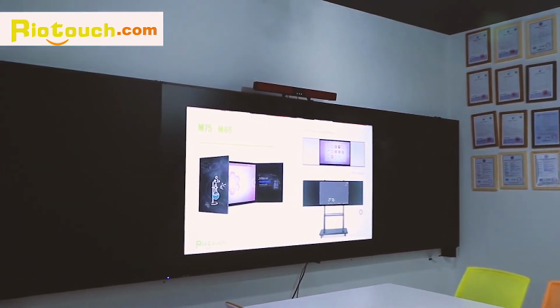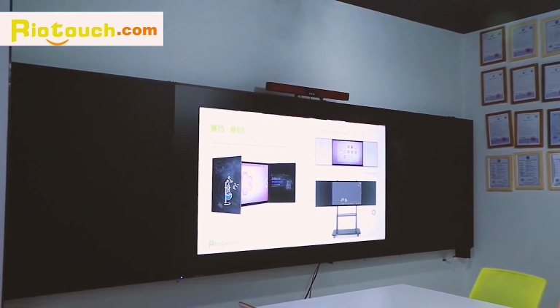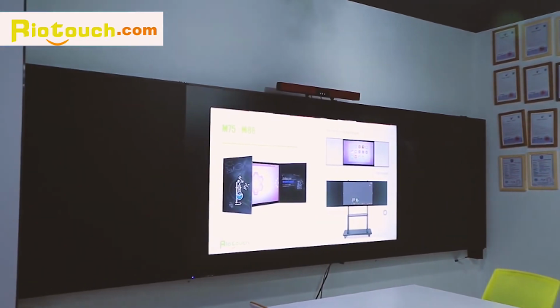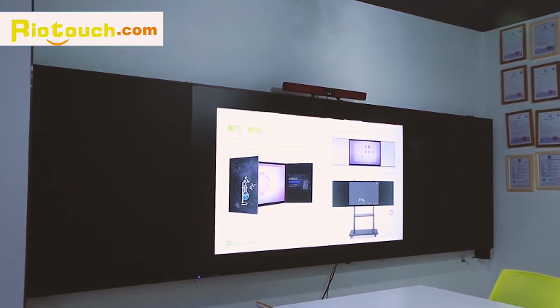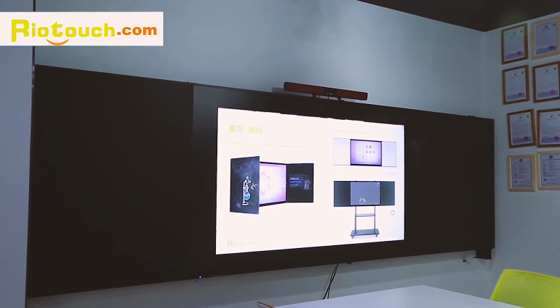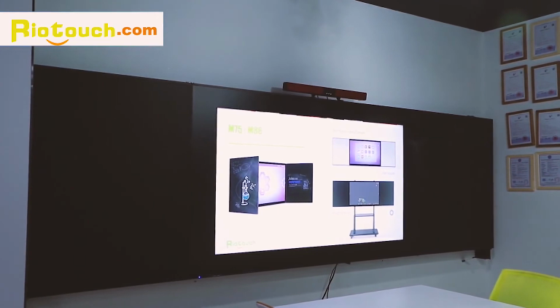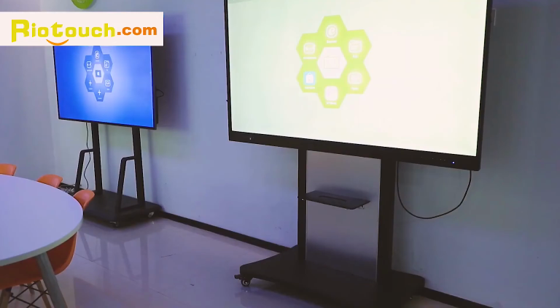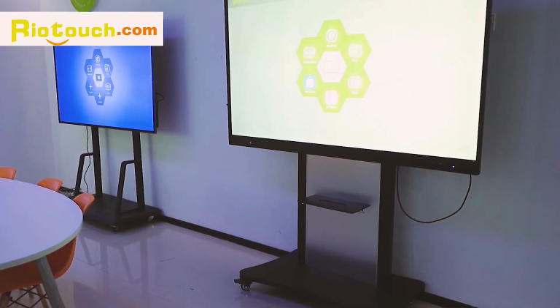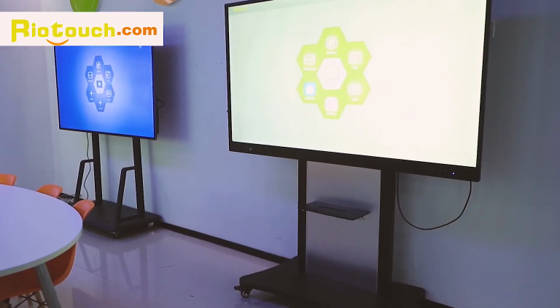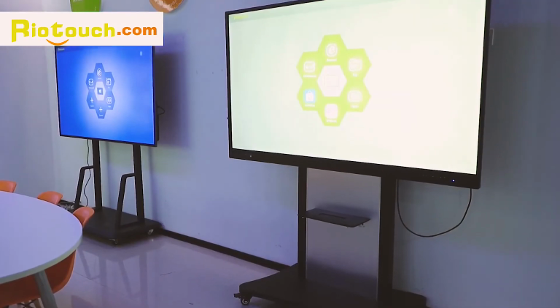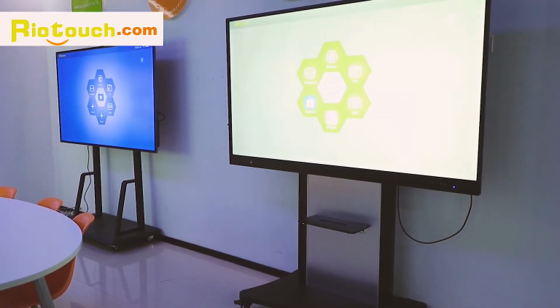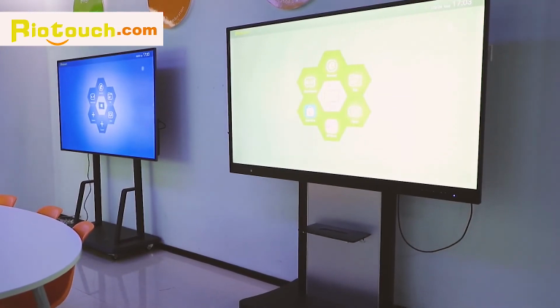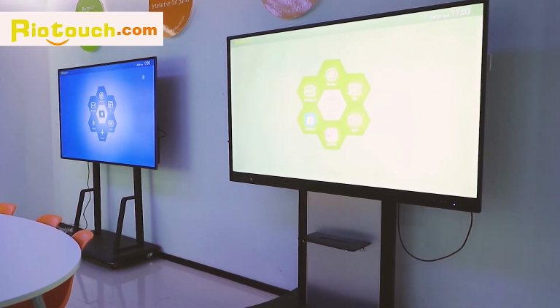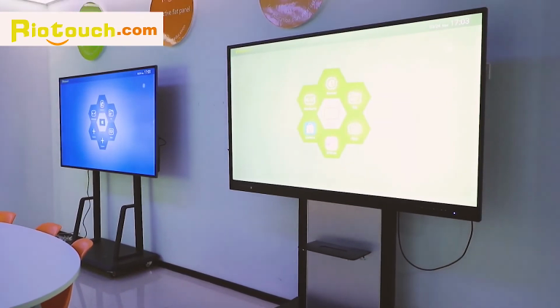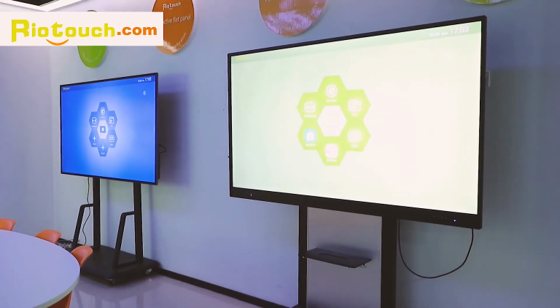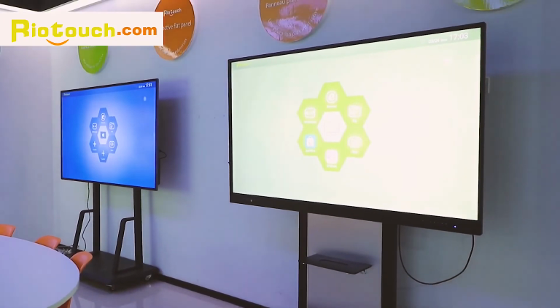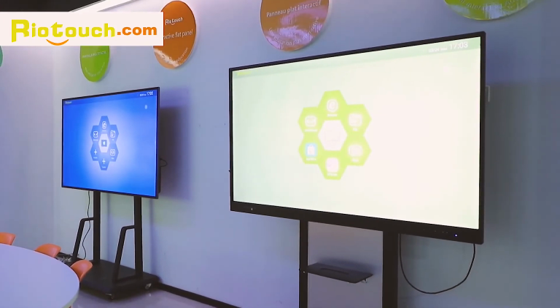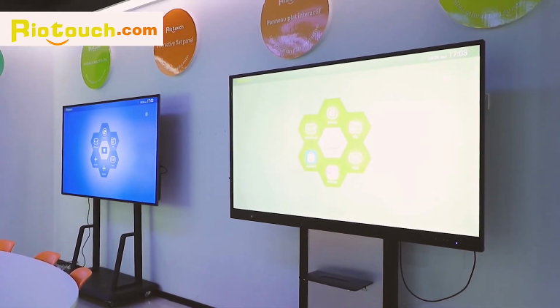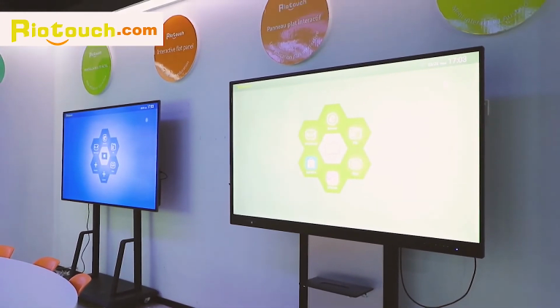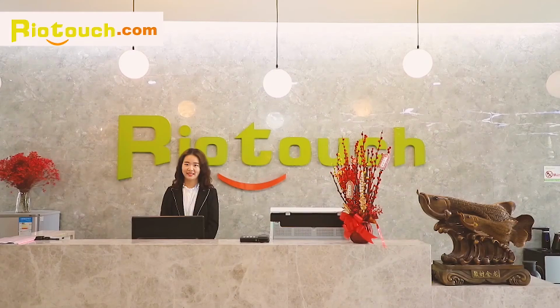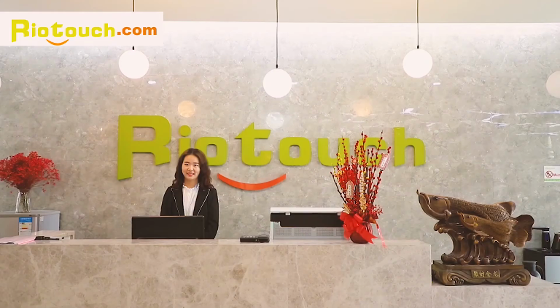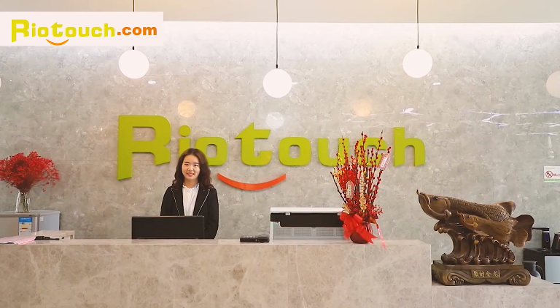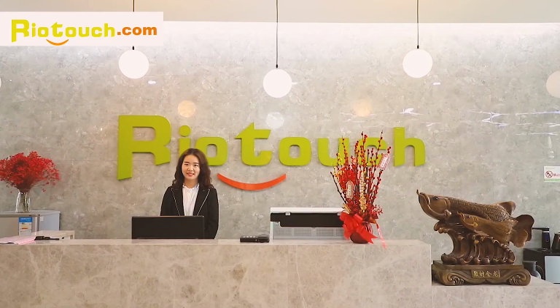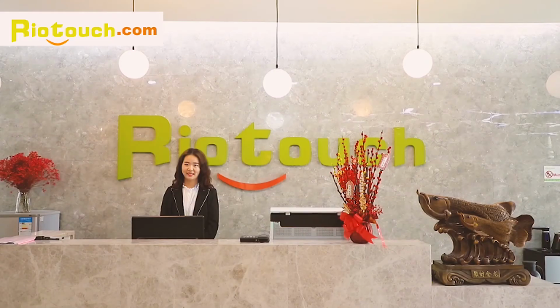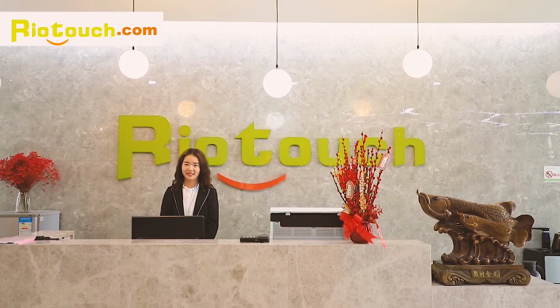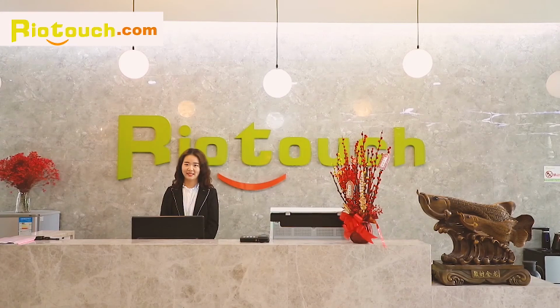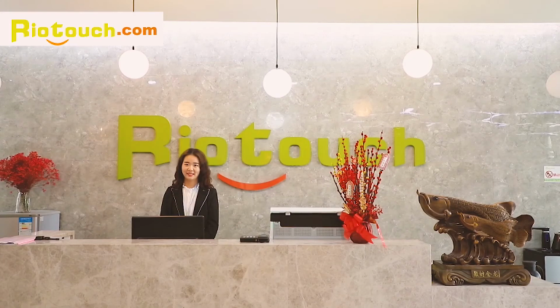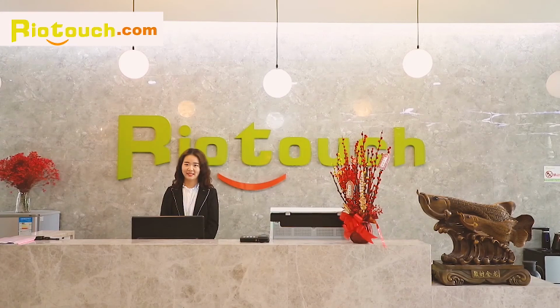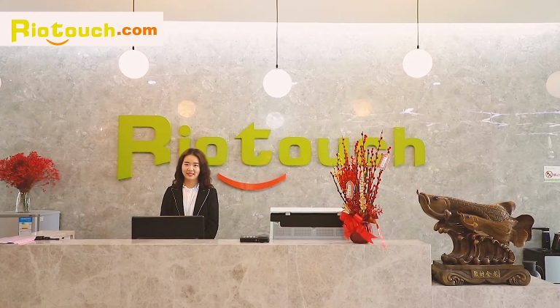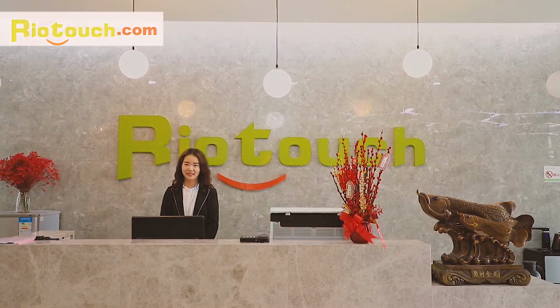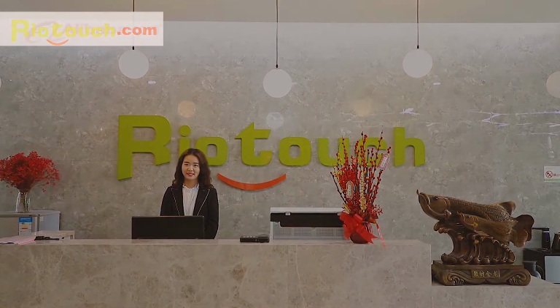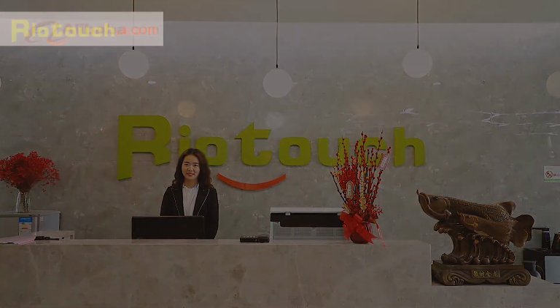Our production facility operates round-the-clock, ensuring a continuous supply of high-quality interactive flat panels worldwide.